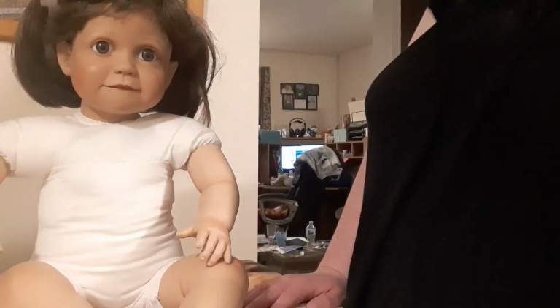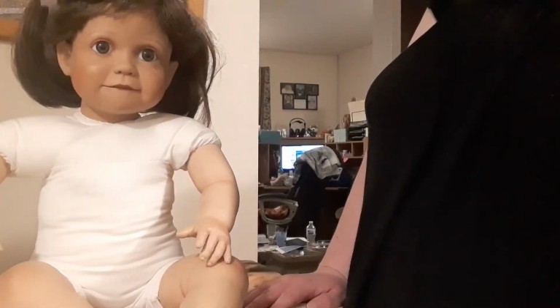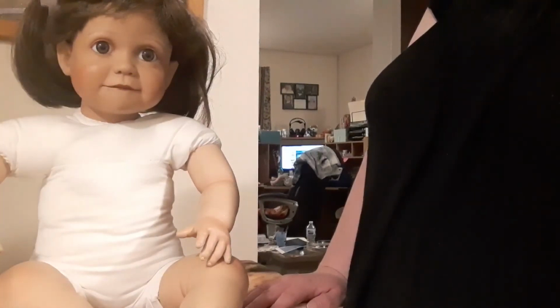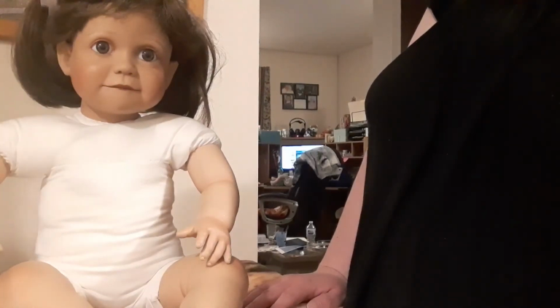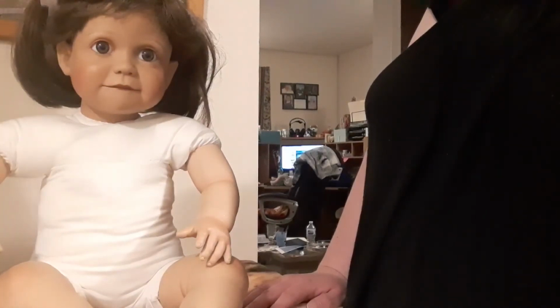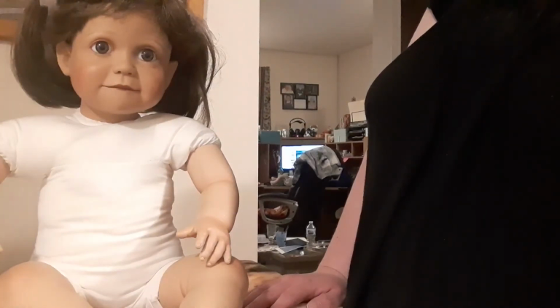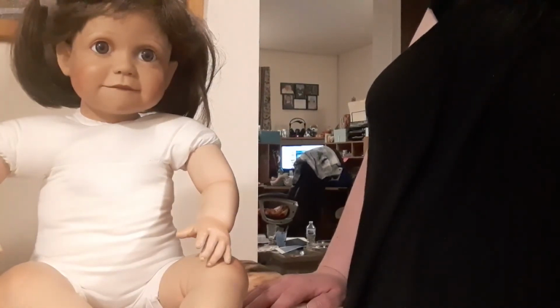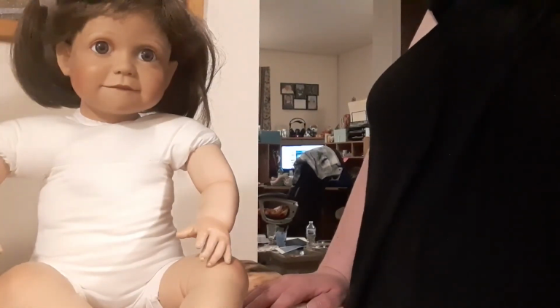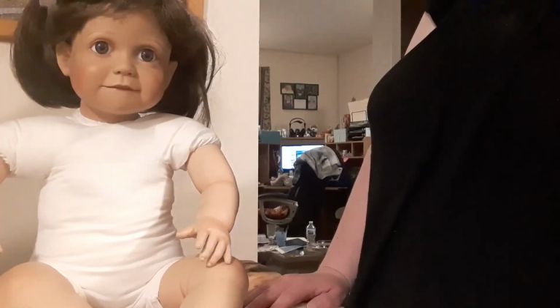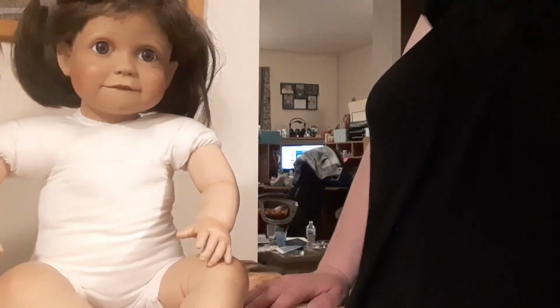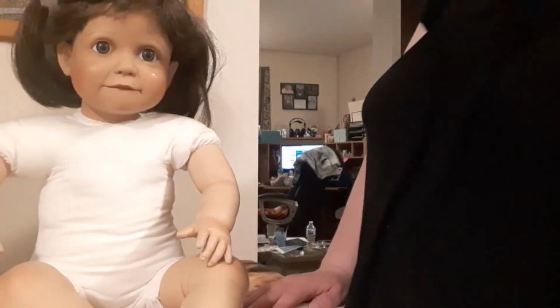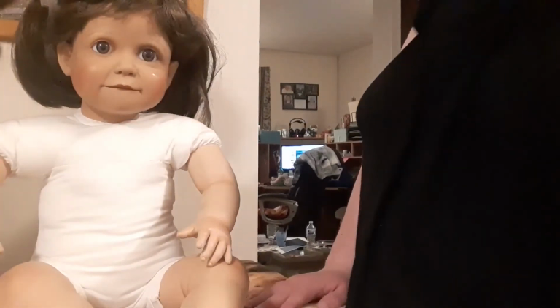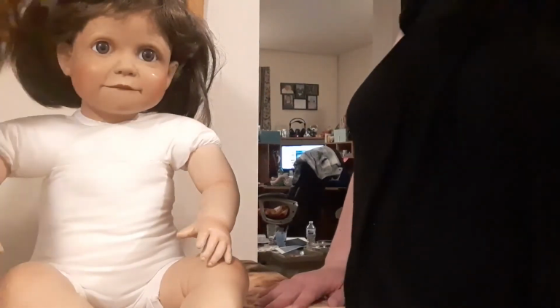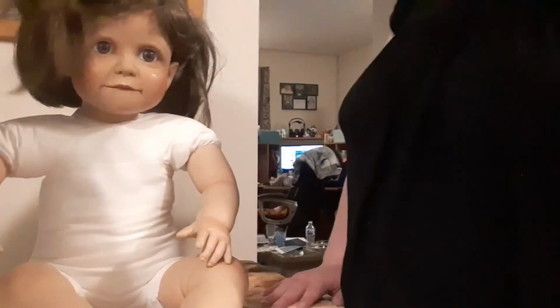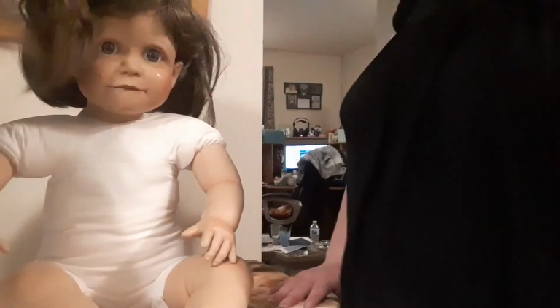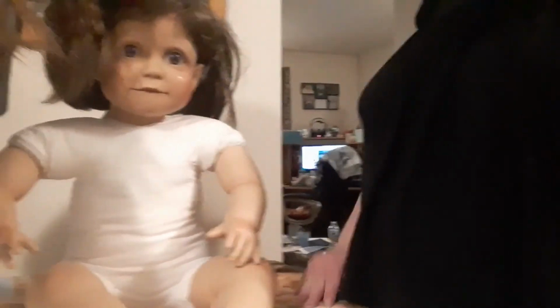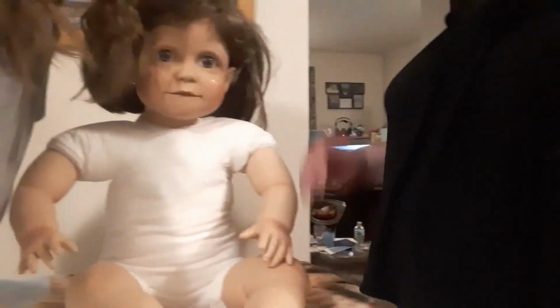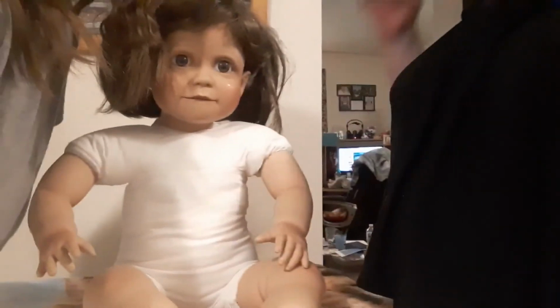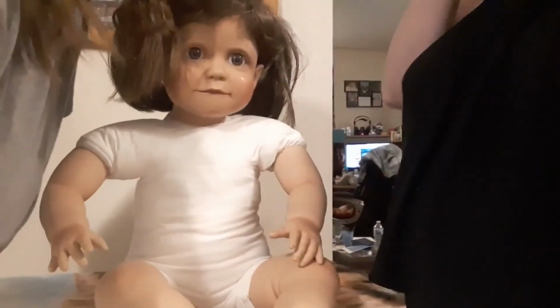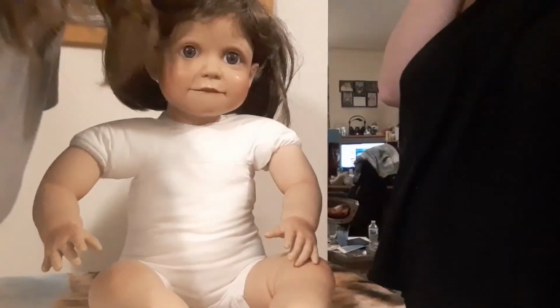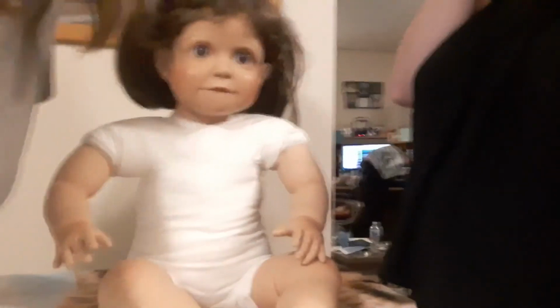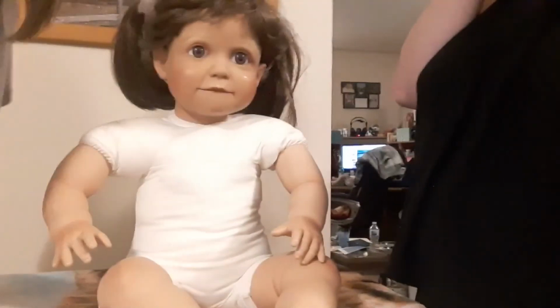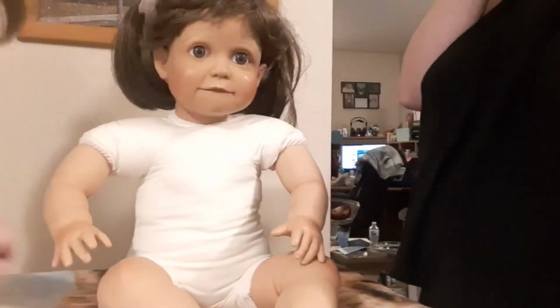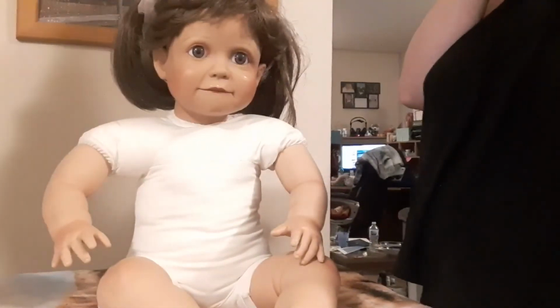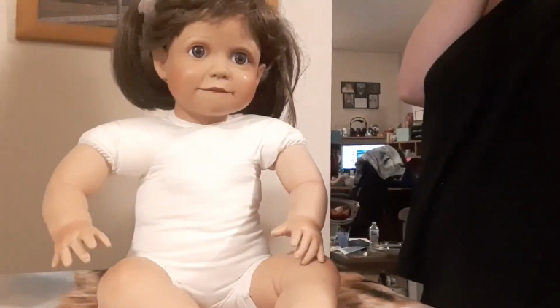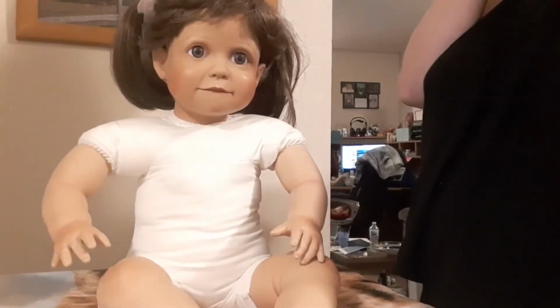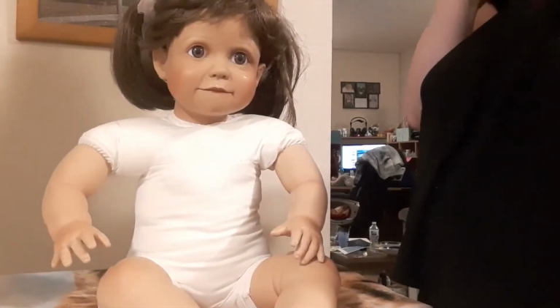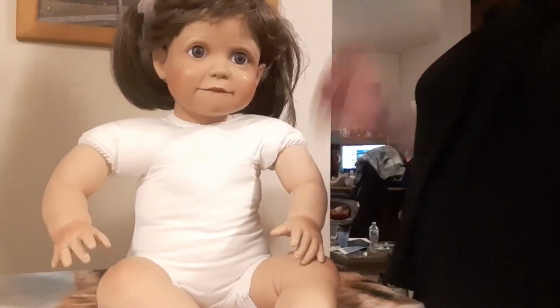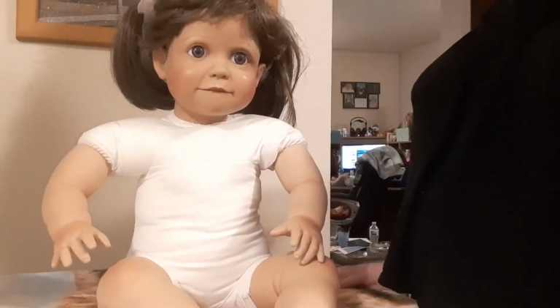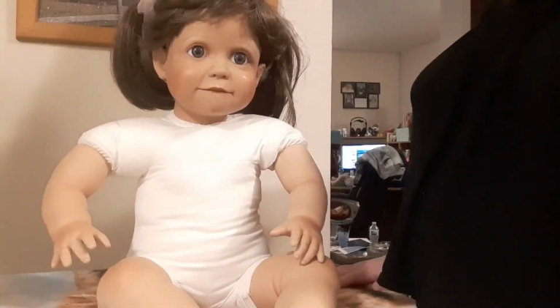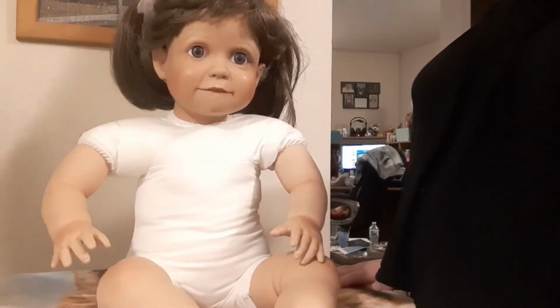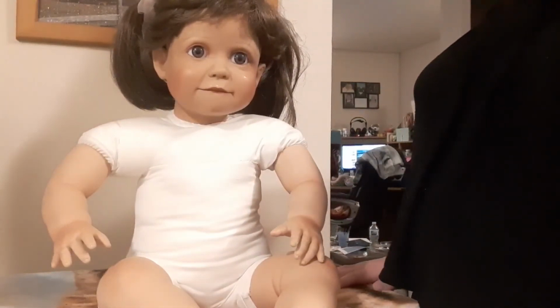So this is her. I don't know her name yet, but thanks guys!